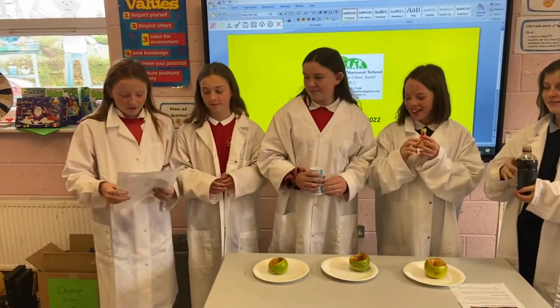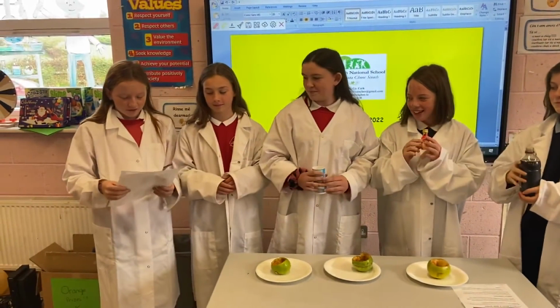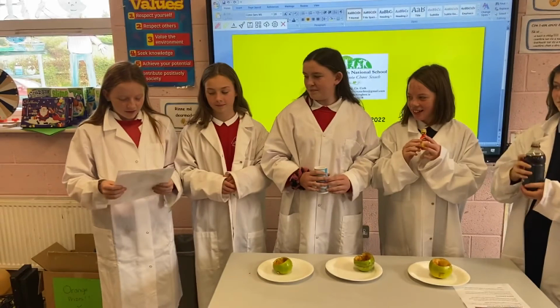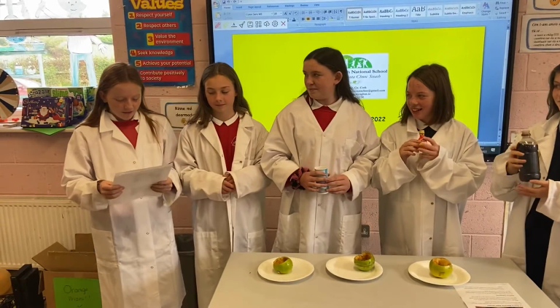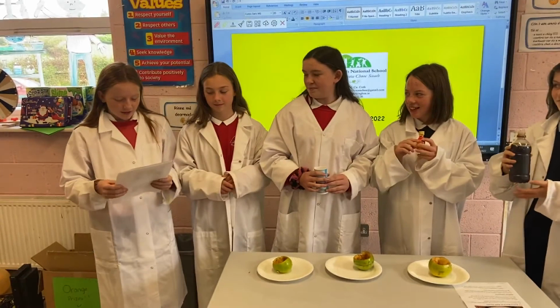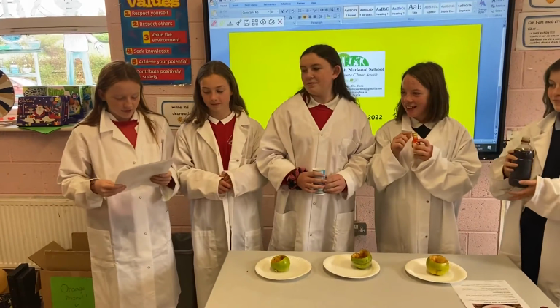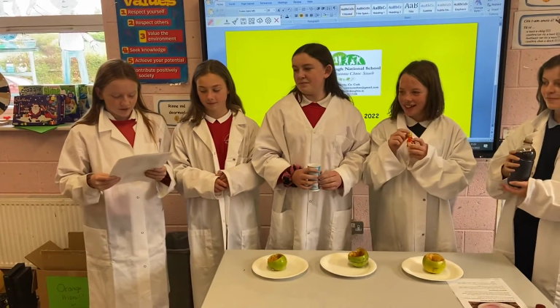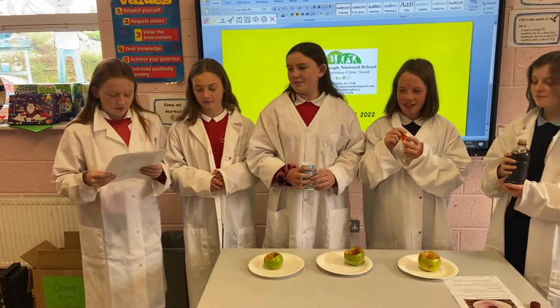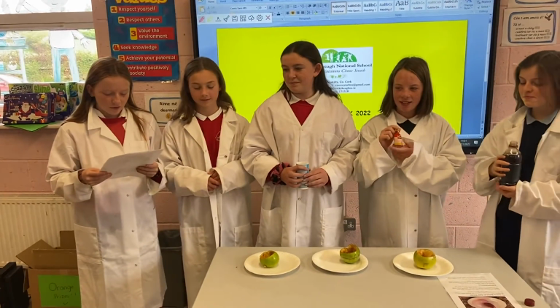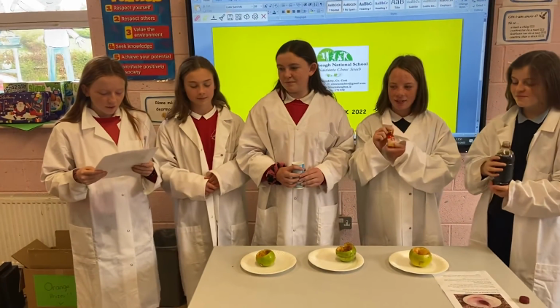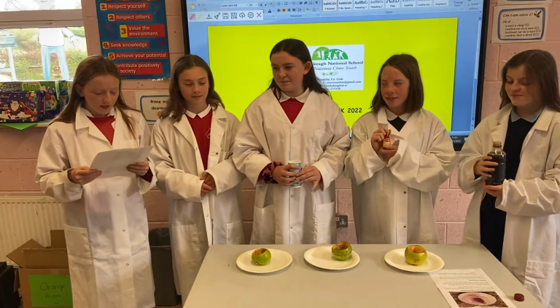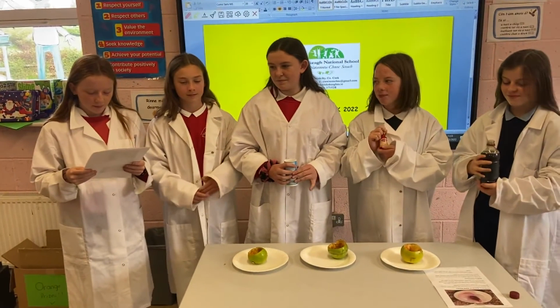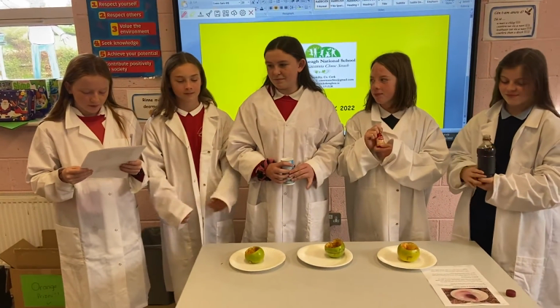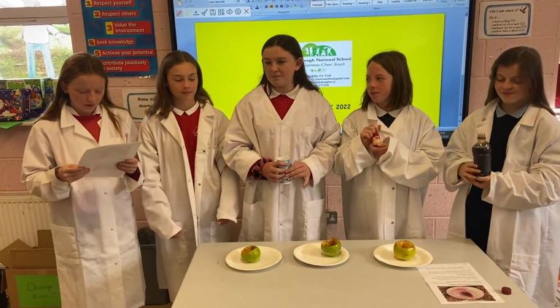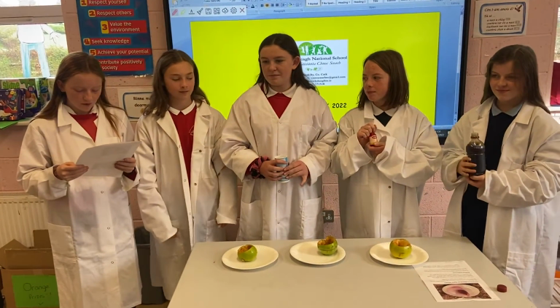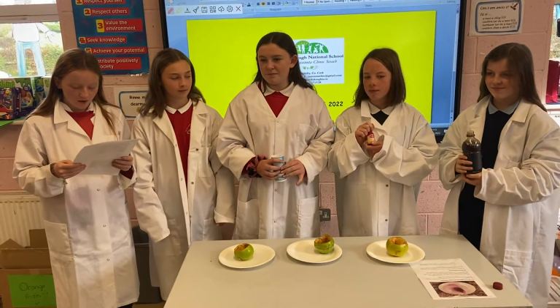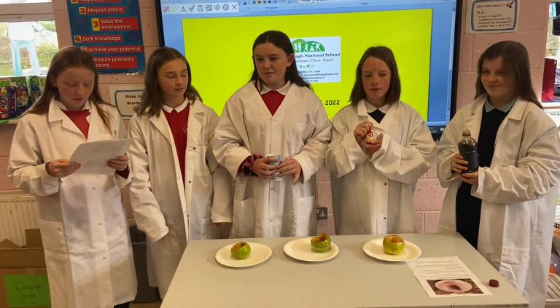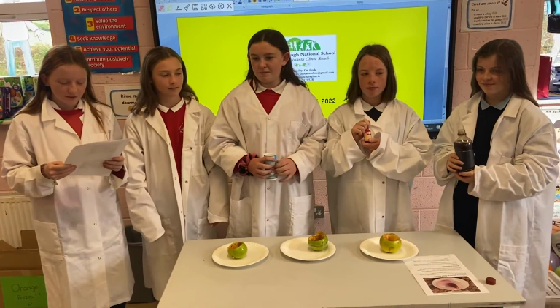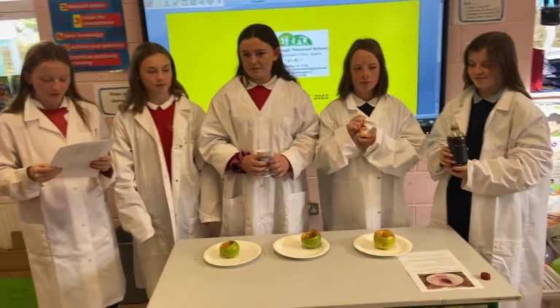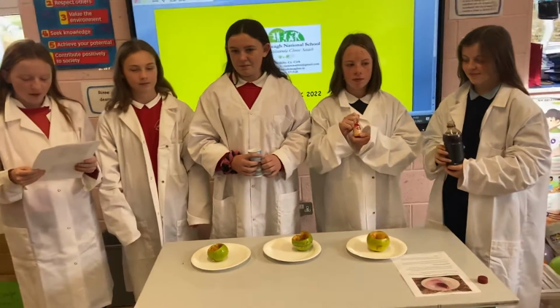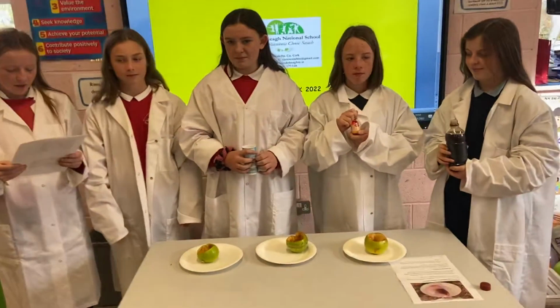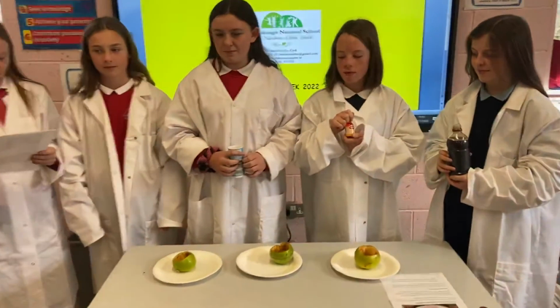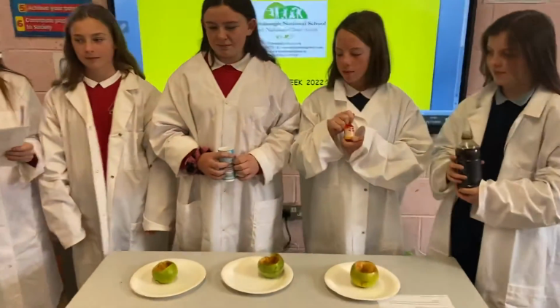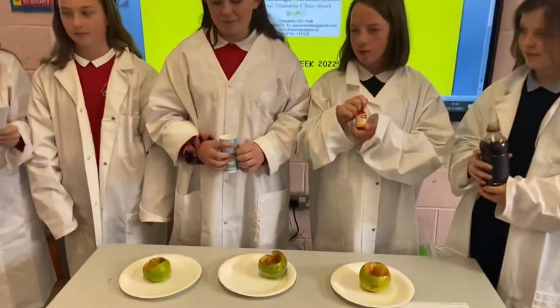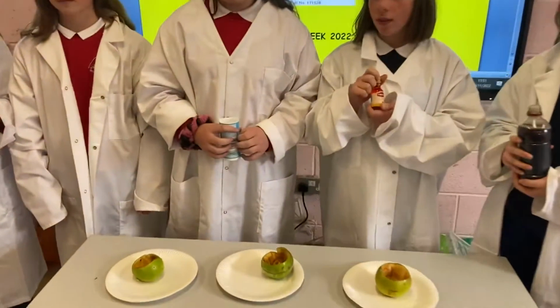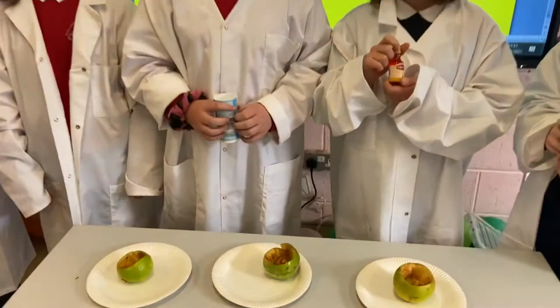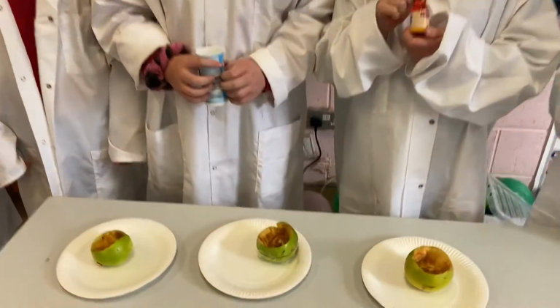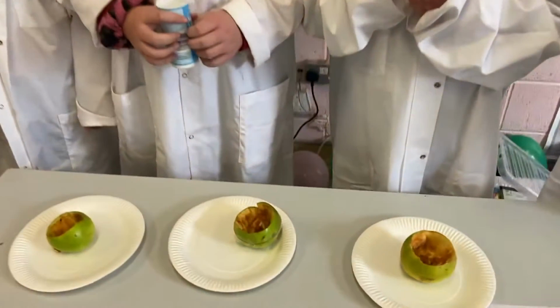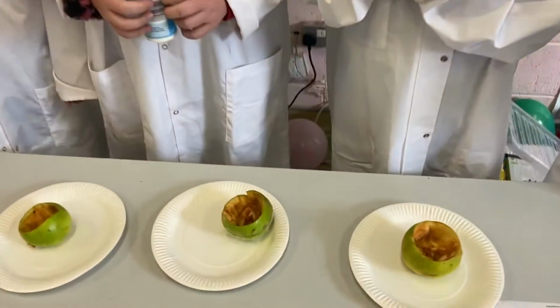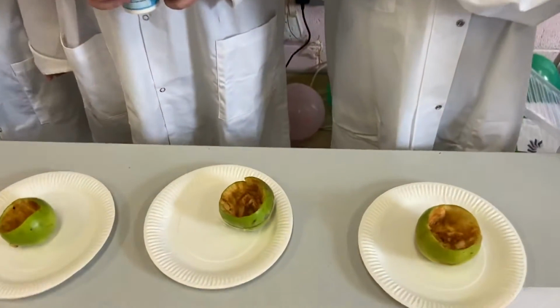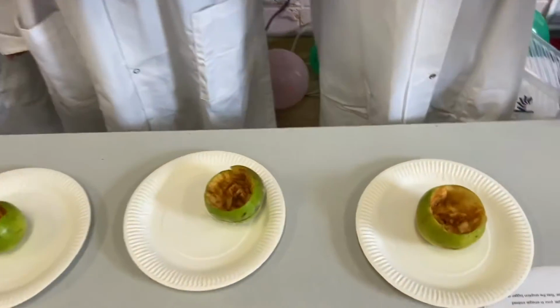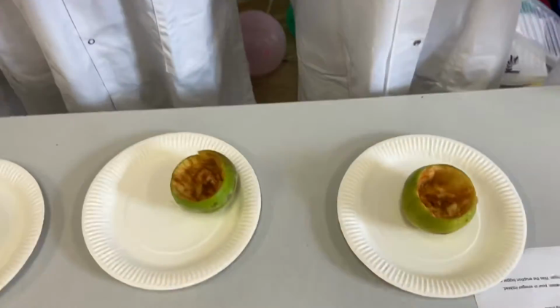The directions. Core the apple. Do not core all the way through — you want to leave the bottom of the apple intact.